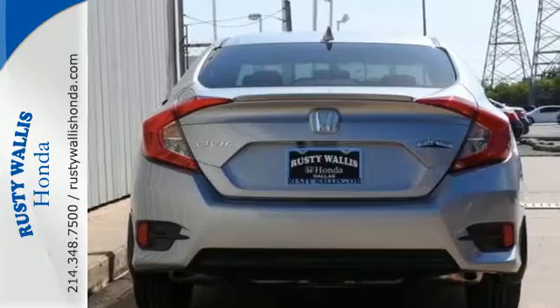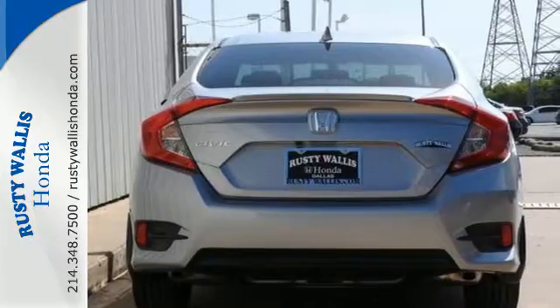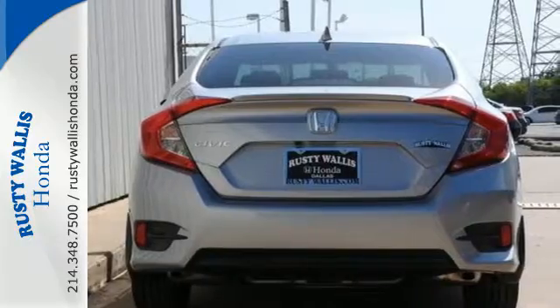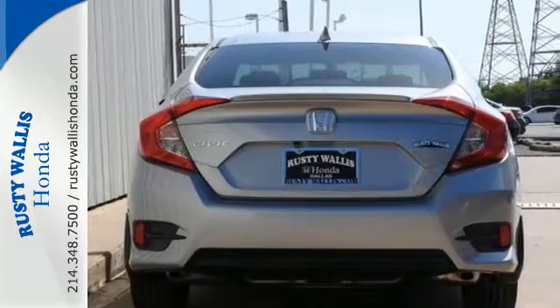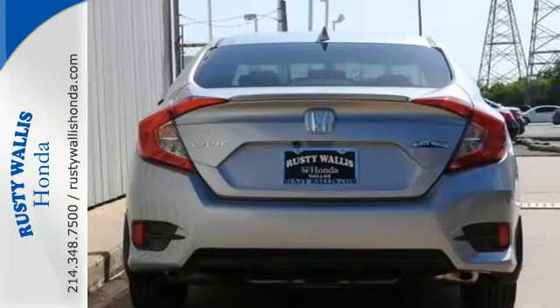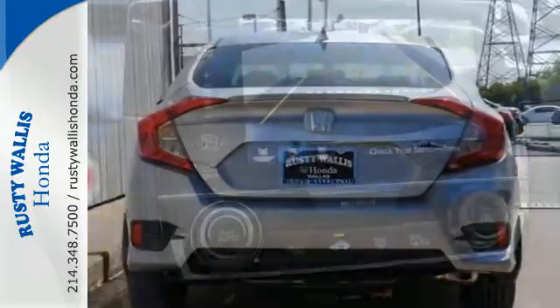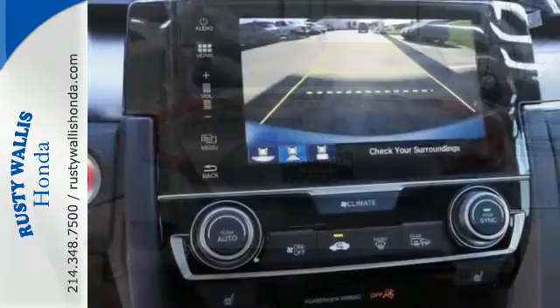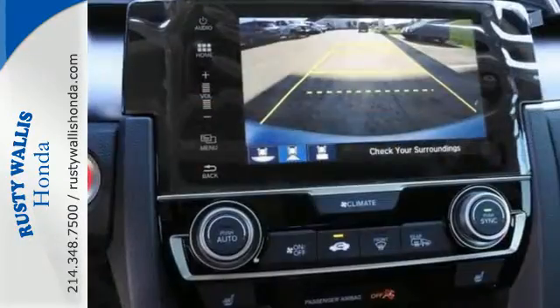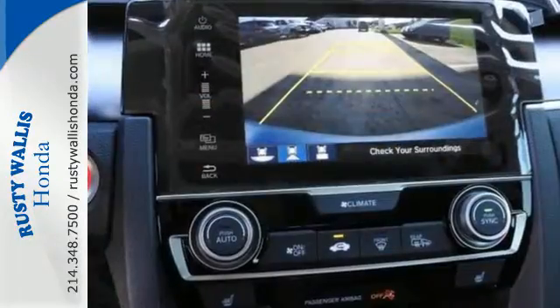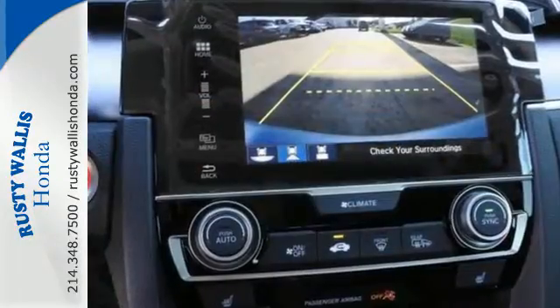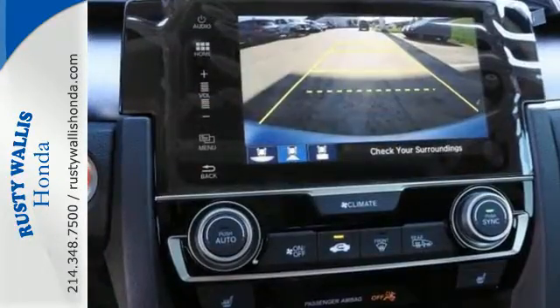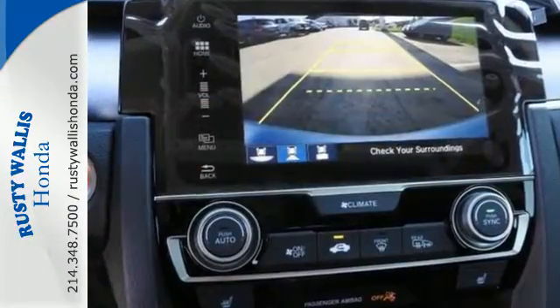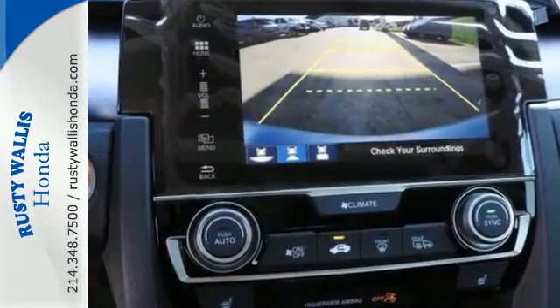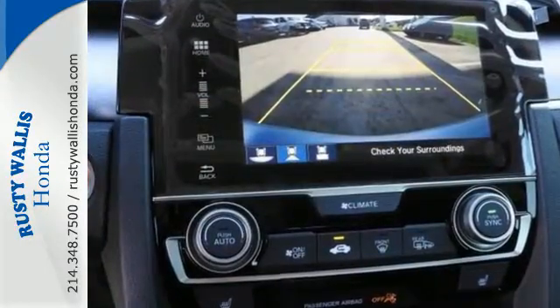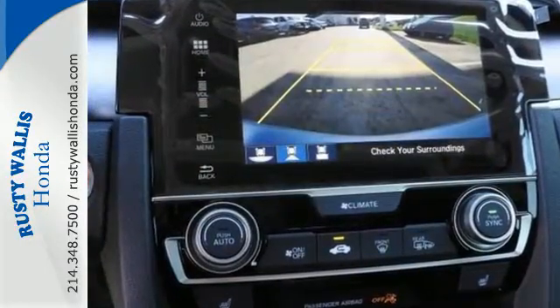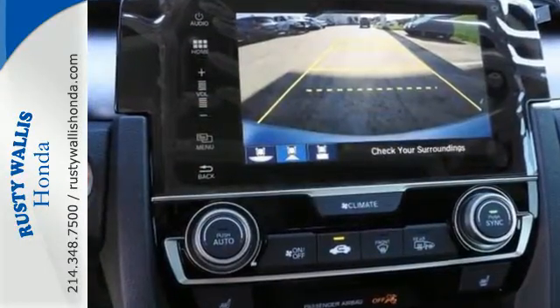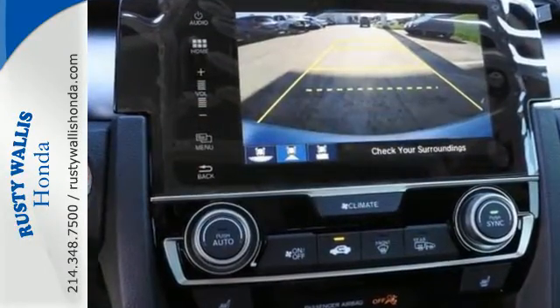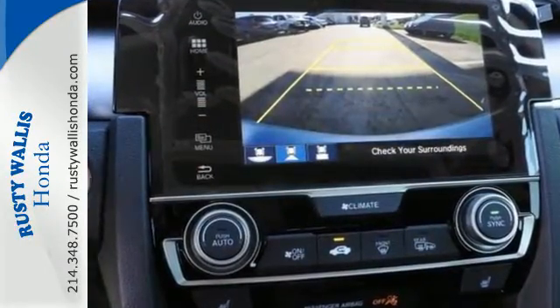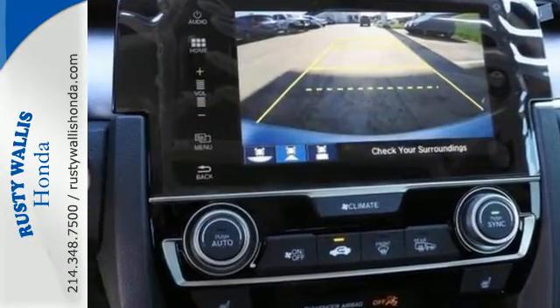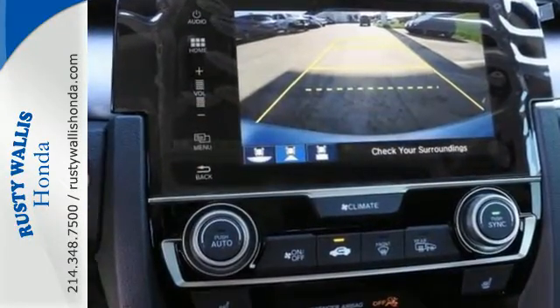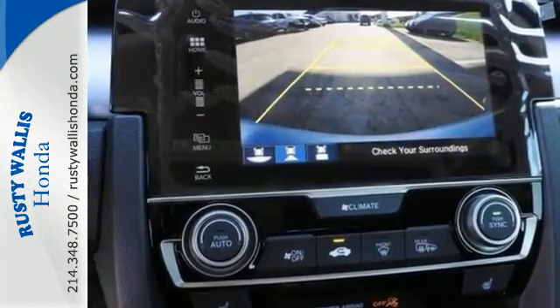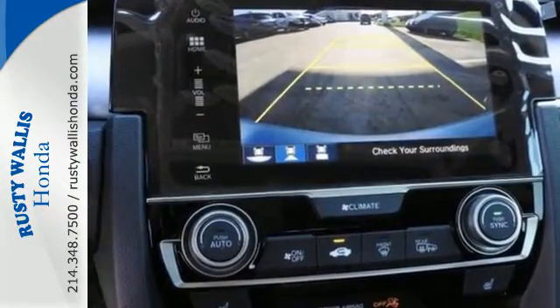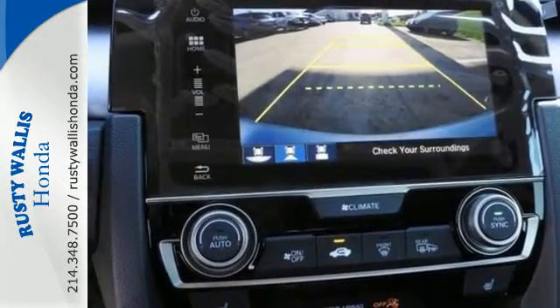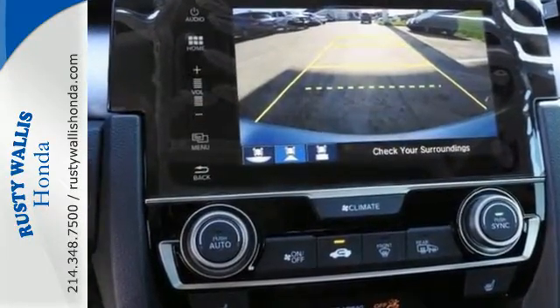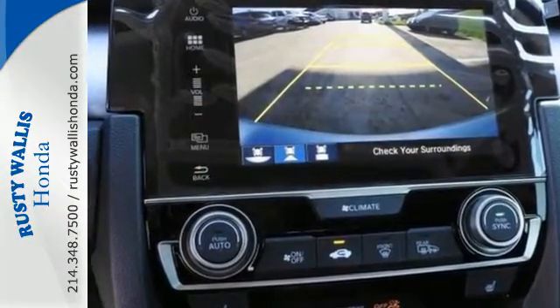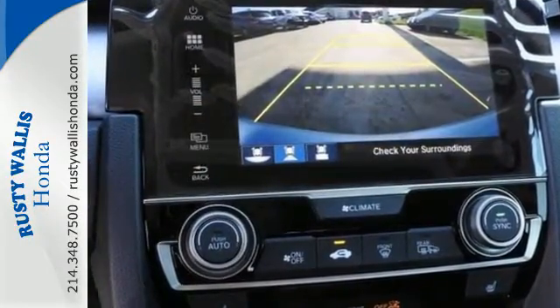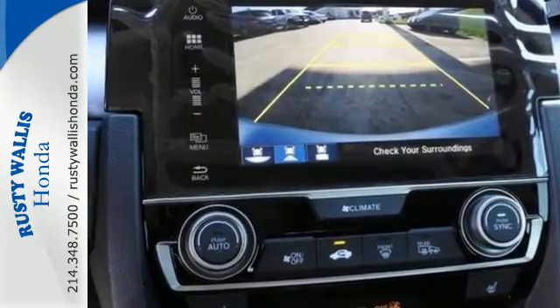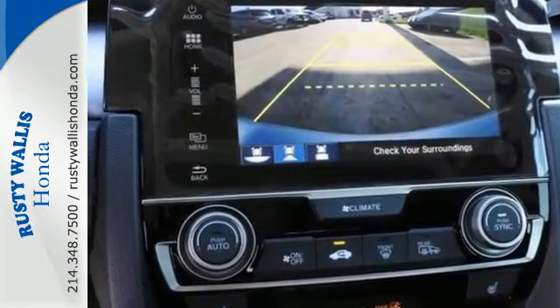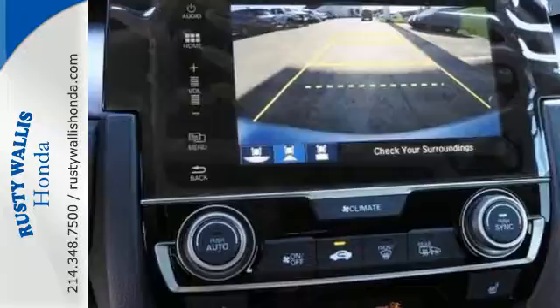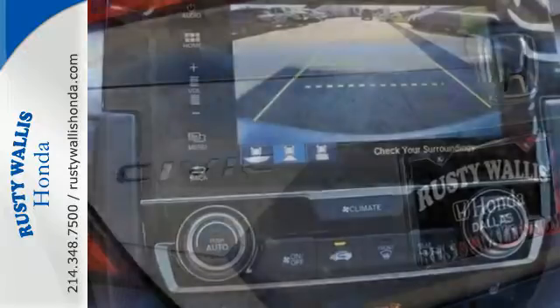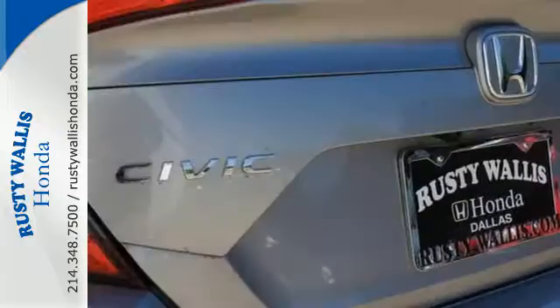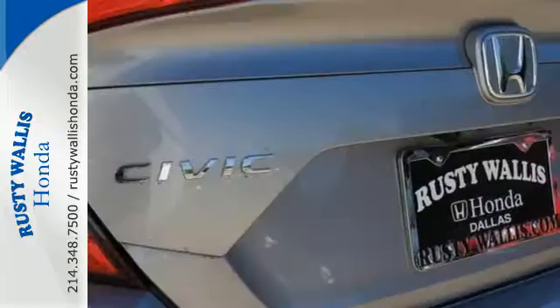The Eco Assist system works with the spirited engine, giving you the unparalleled fuel economy you deserve.